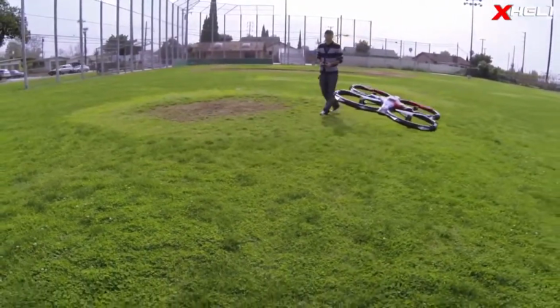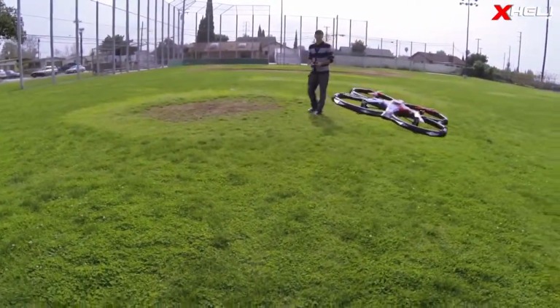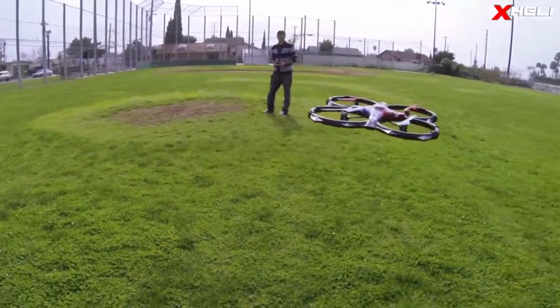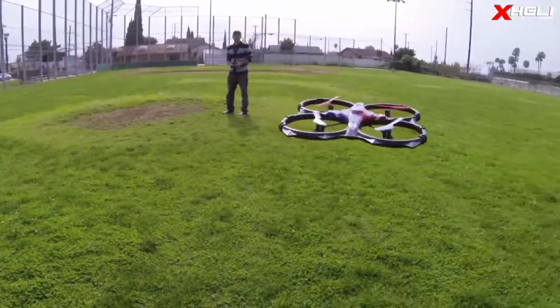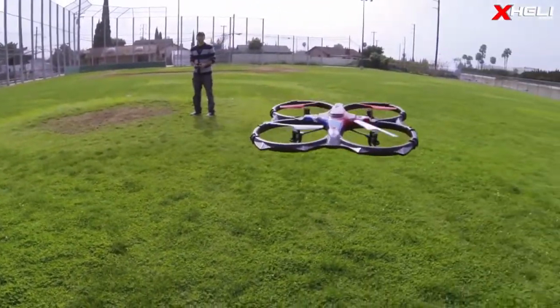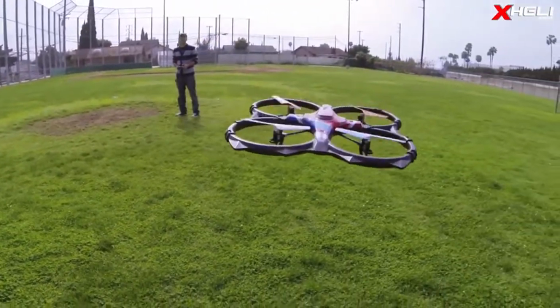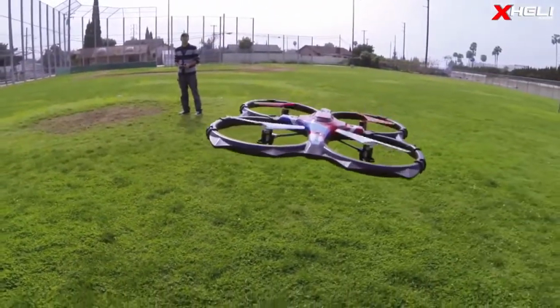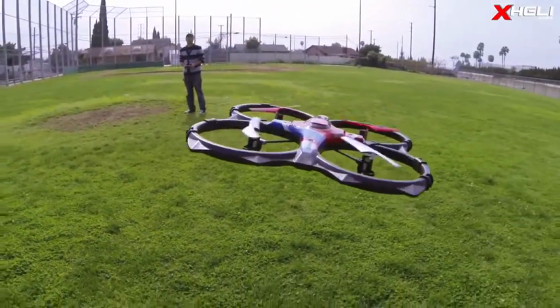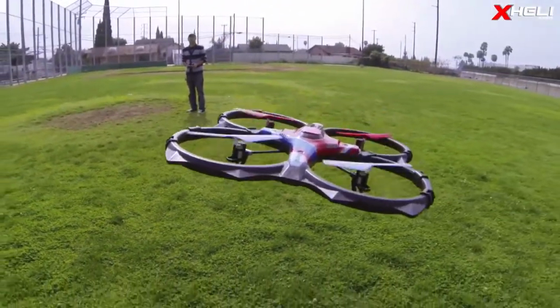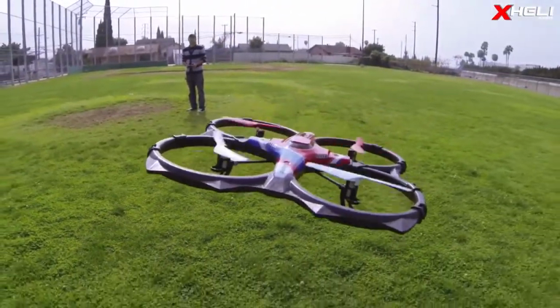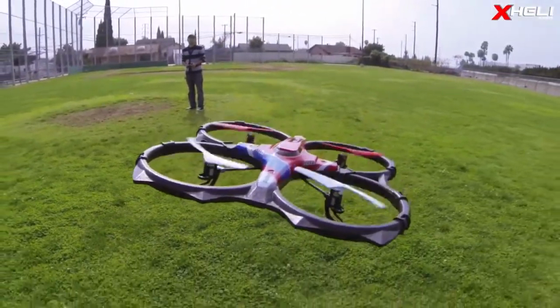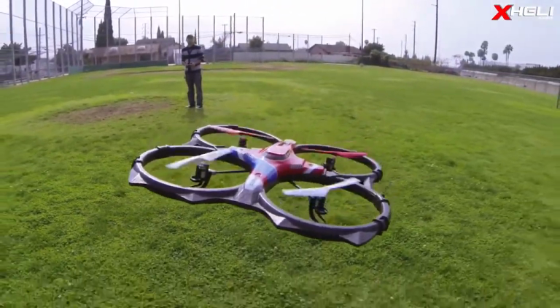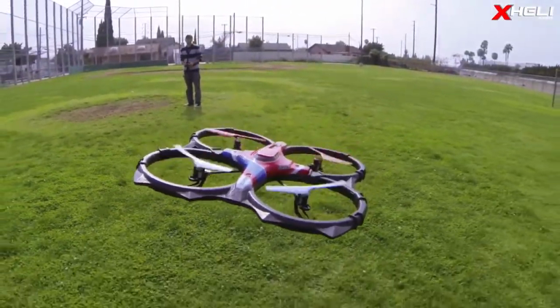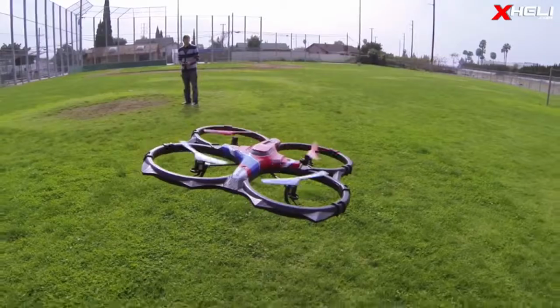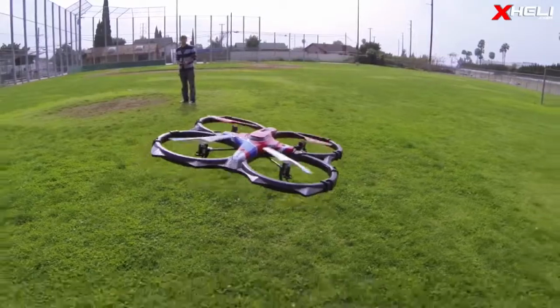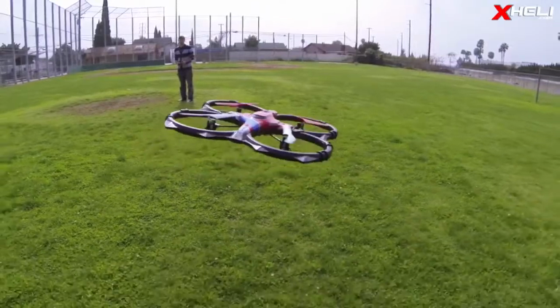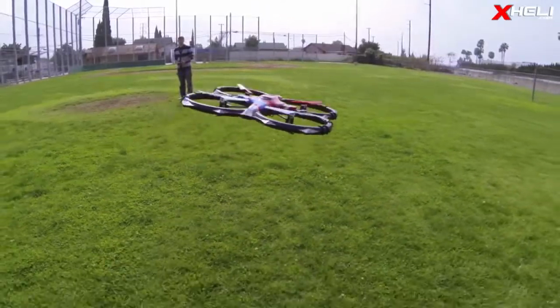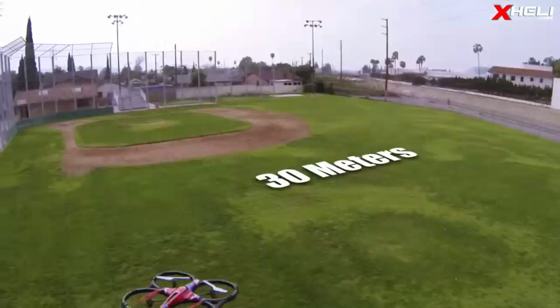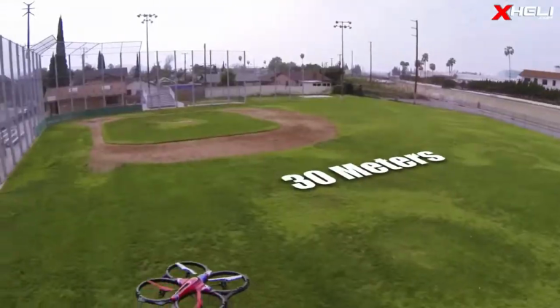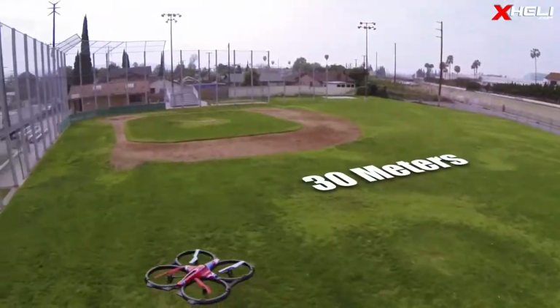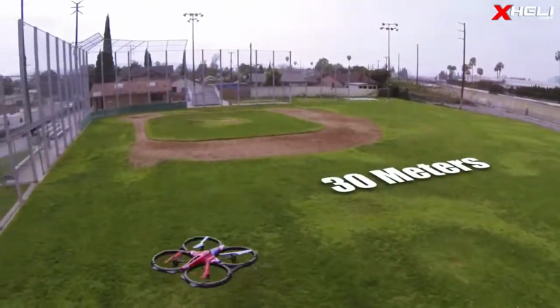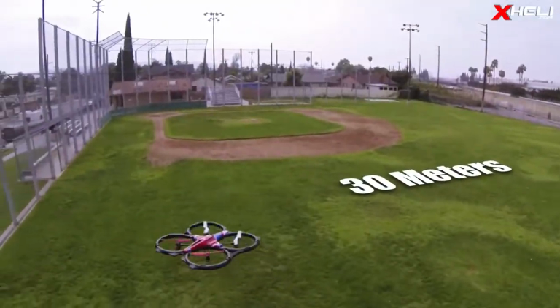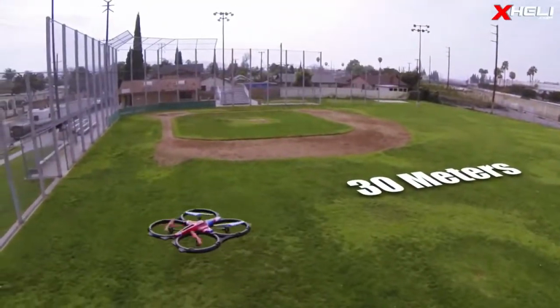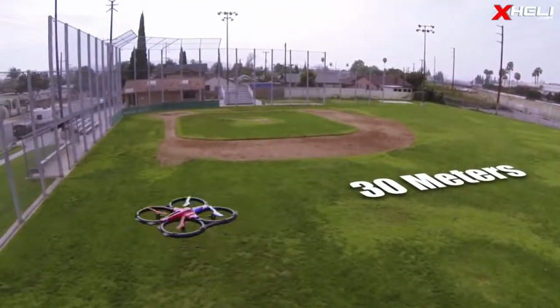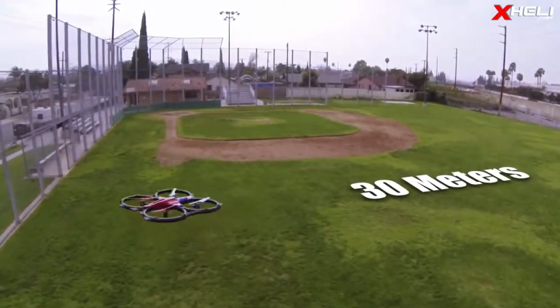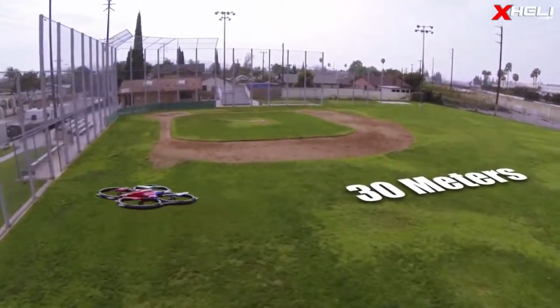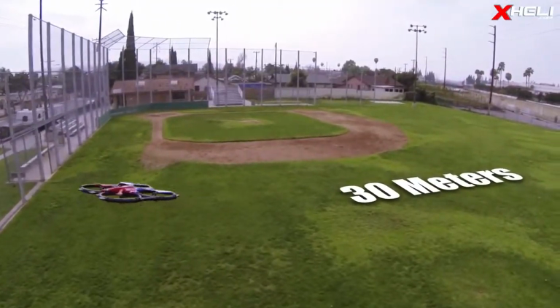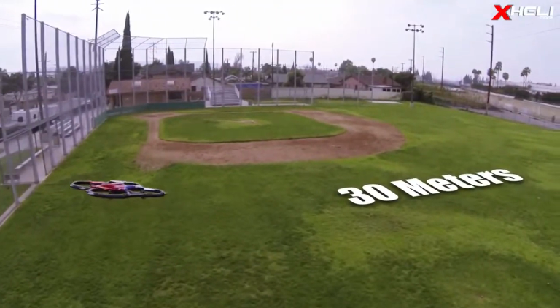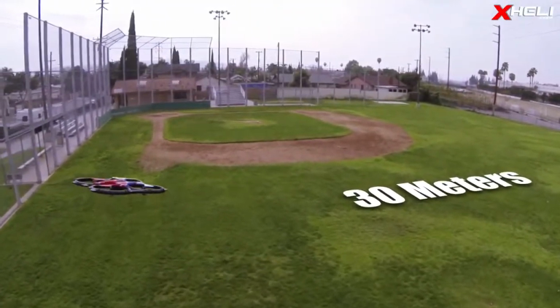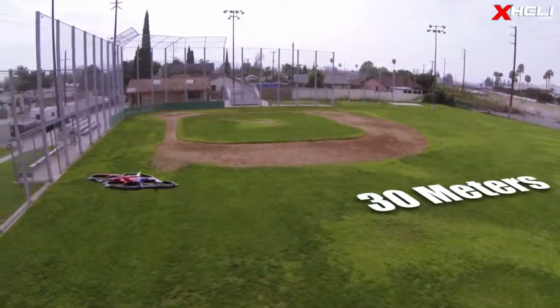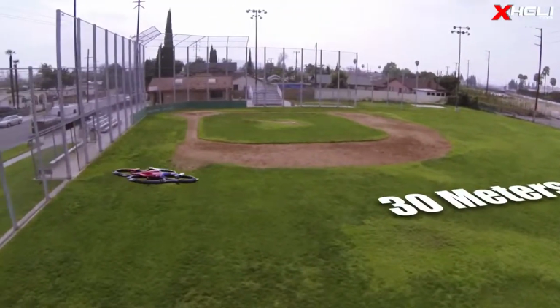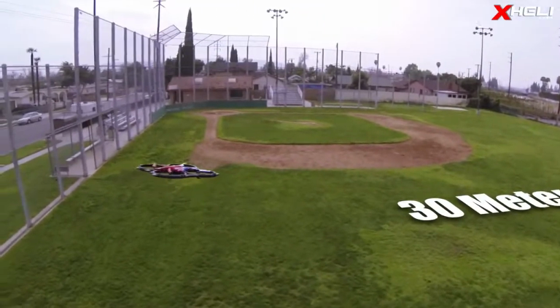If a majority of your flying is done outdoors, be mindful that it is limited to around 30 meters of flying.